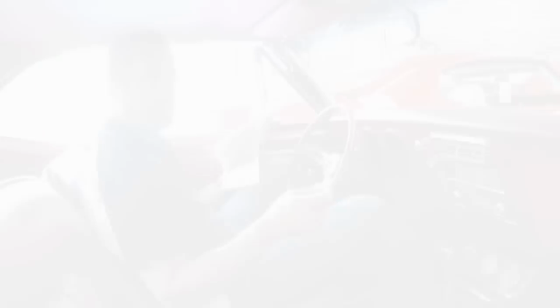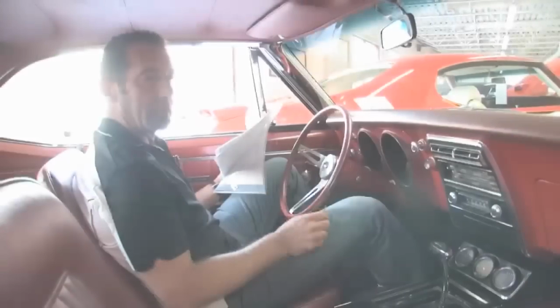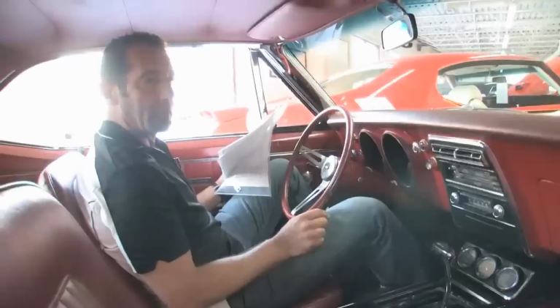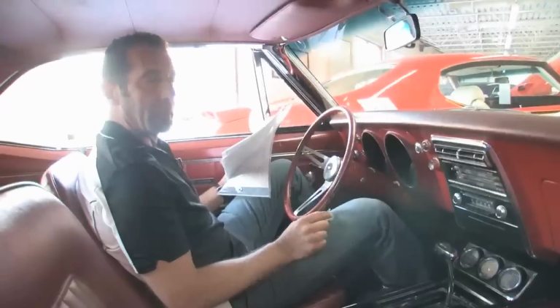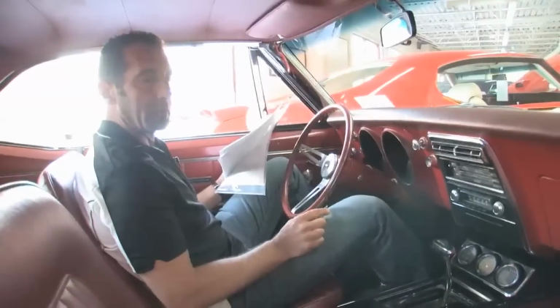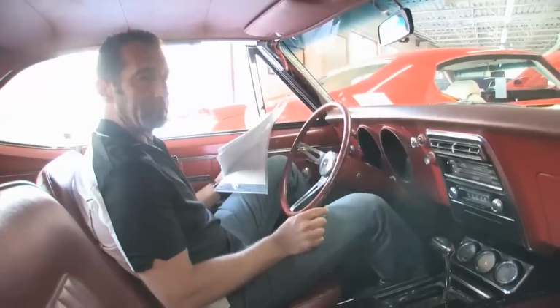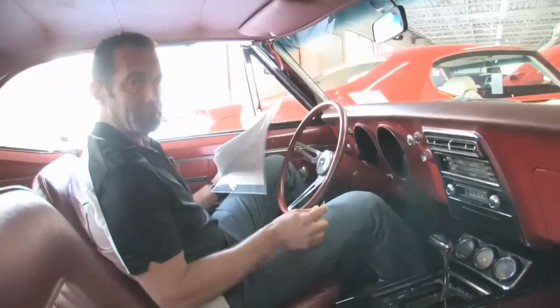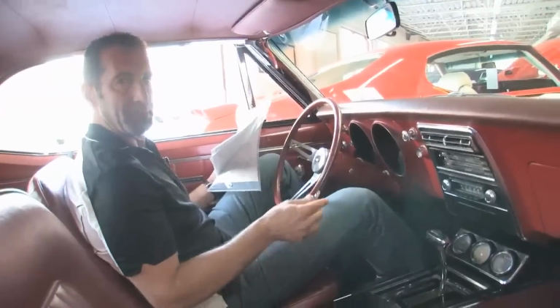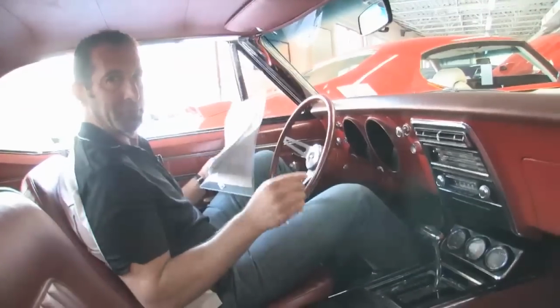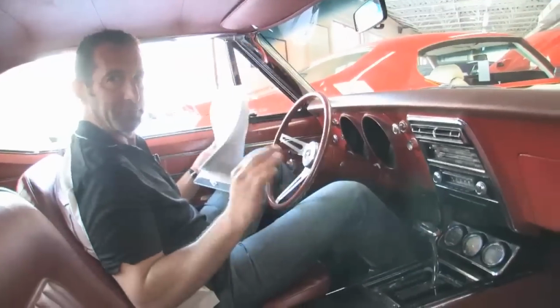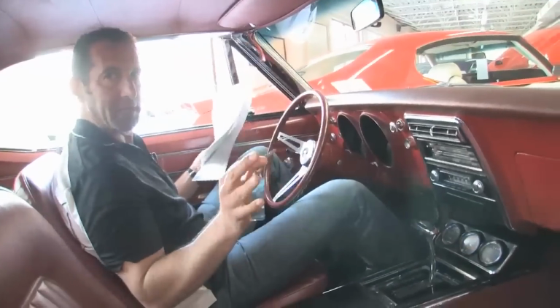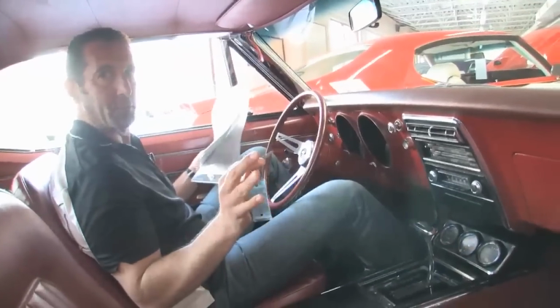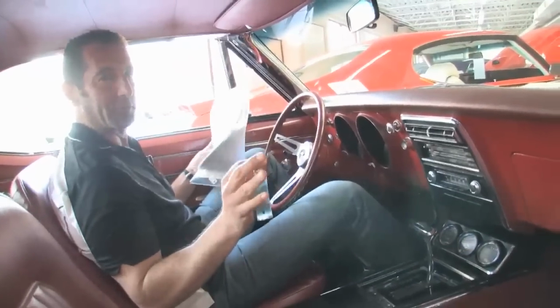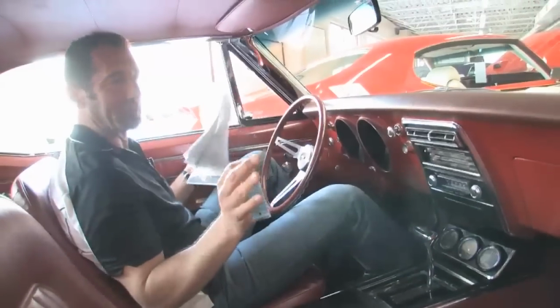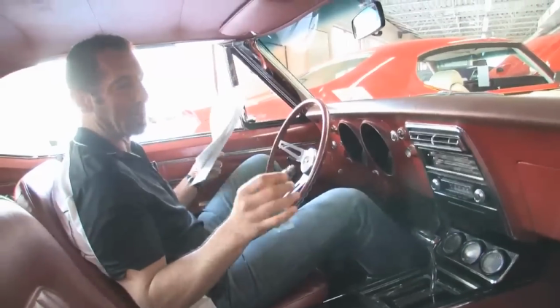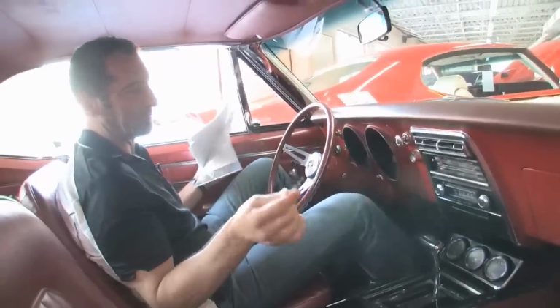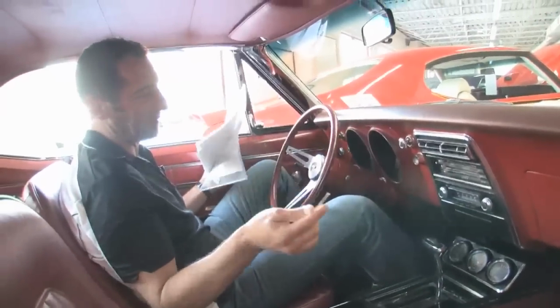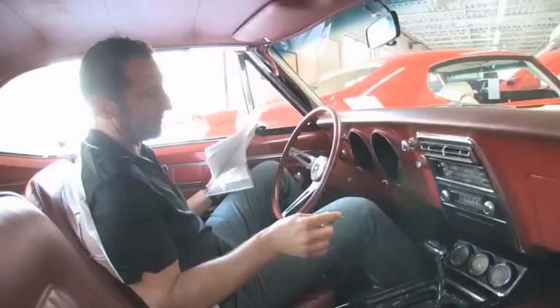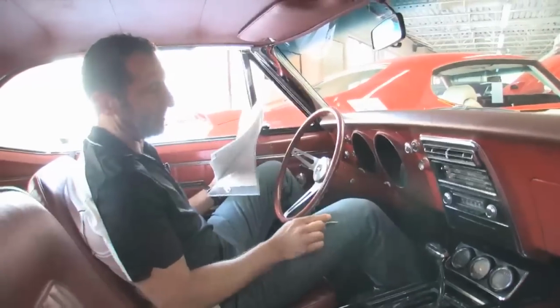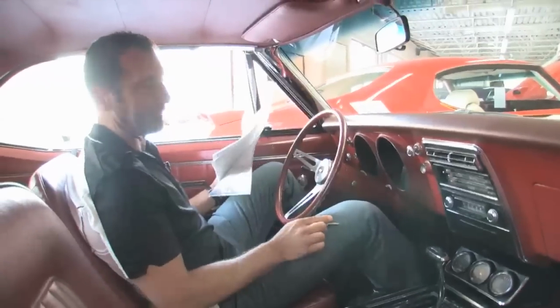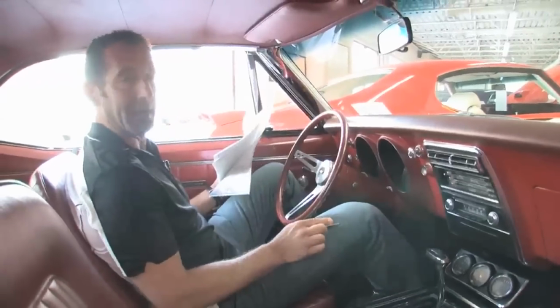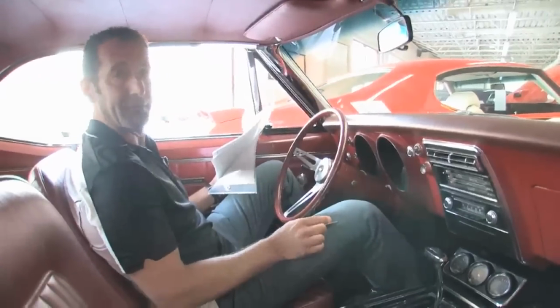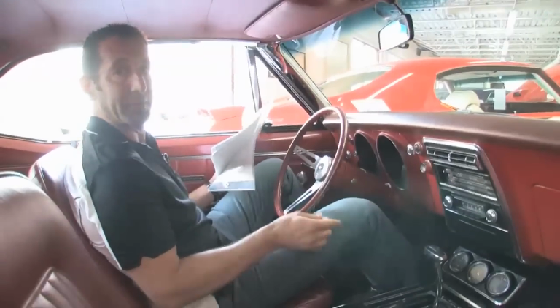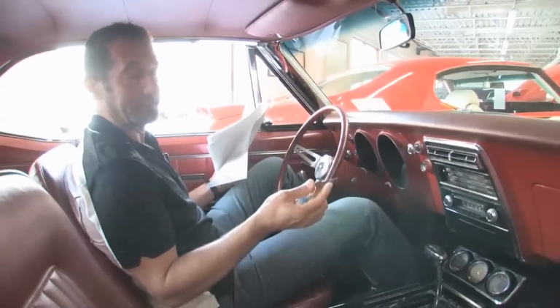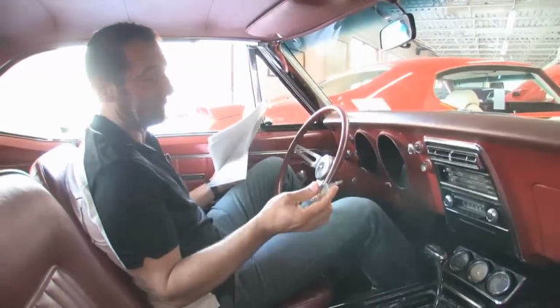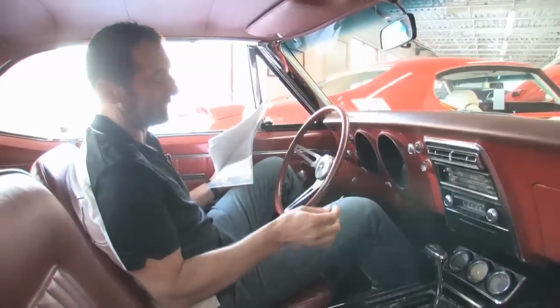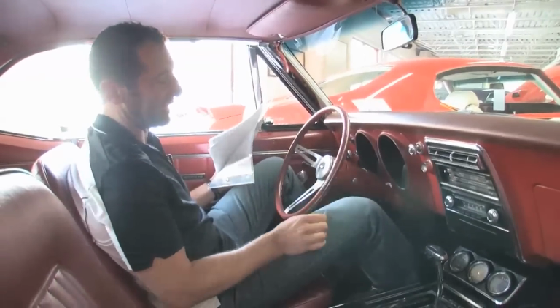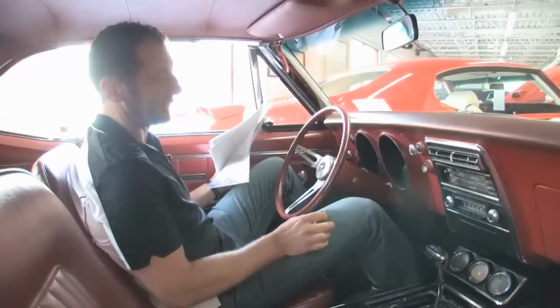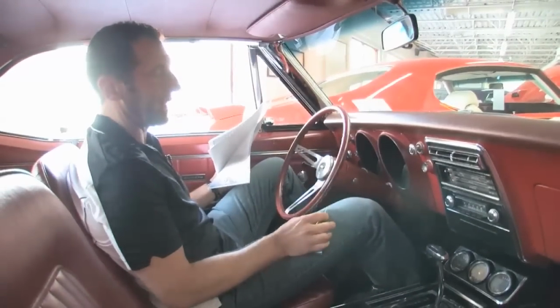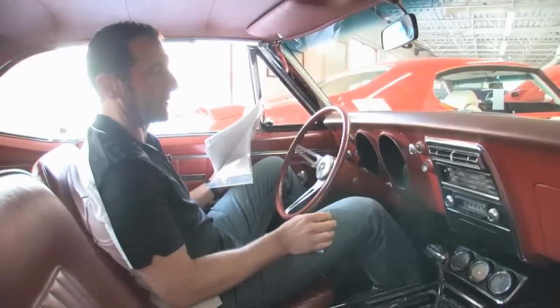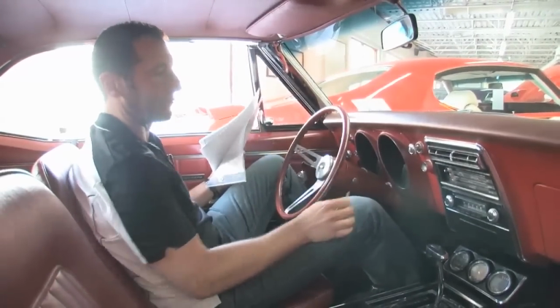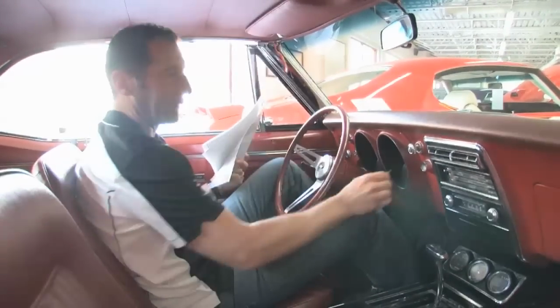We talked about putting some stock wheels and tires on it. Let me go ahead and fire it up for you, and you can tell me if it sounds stock enough.